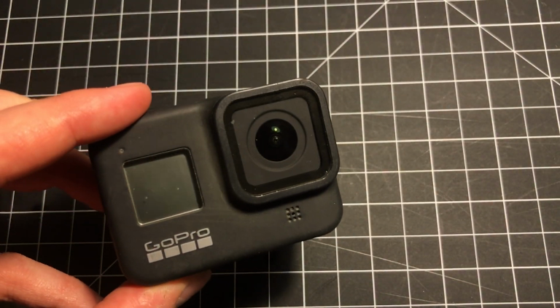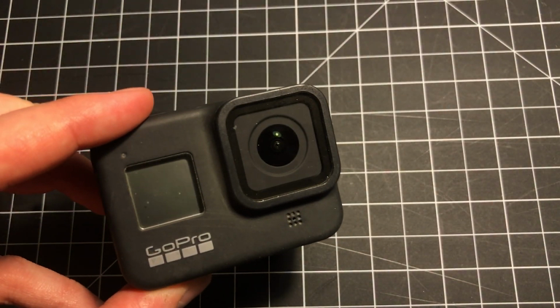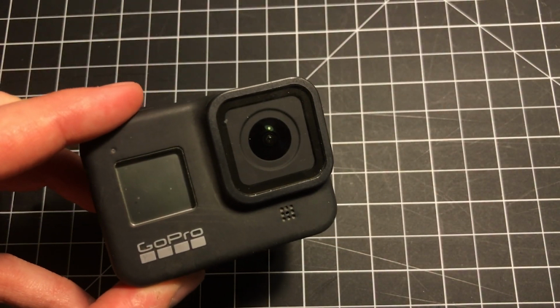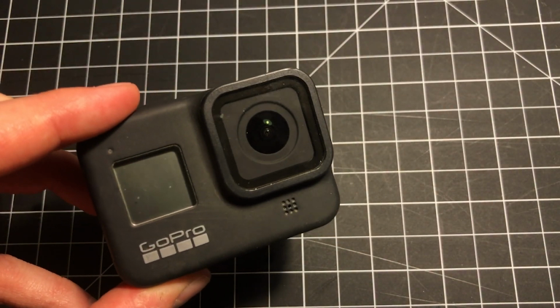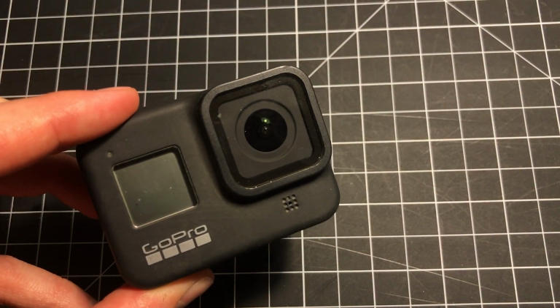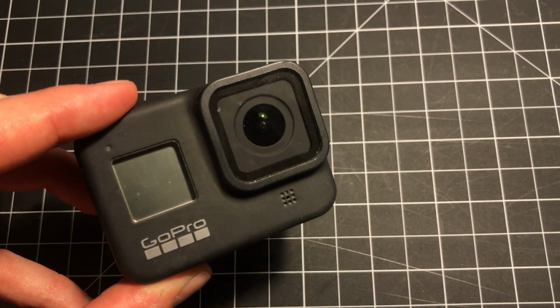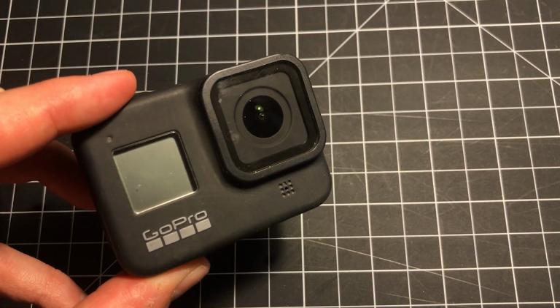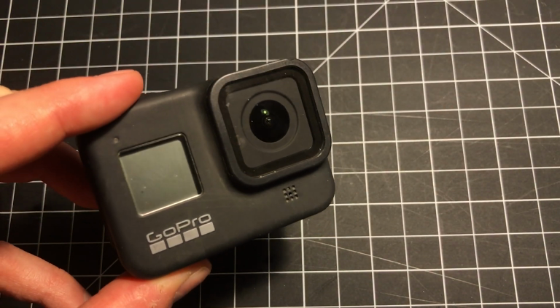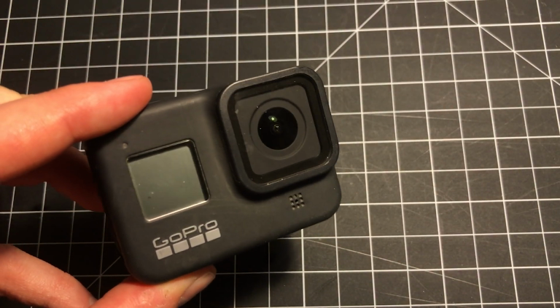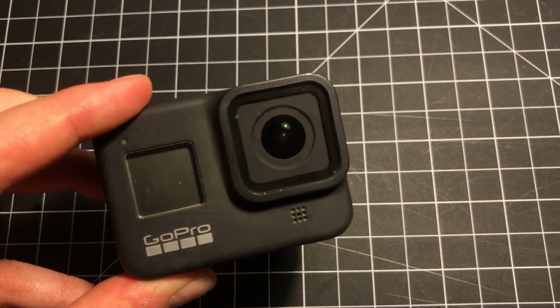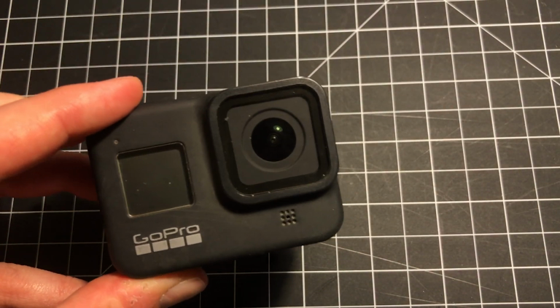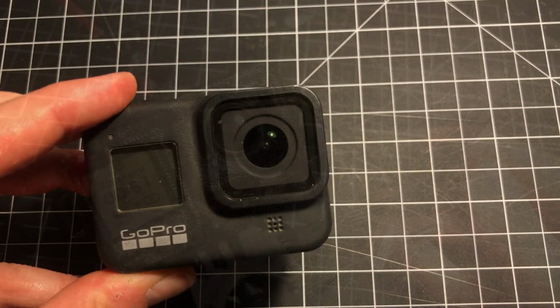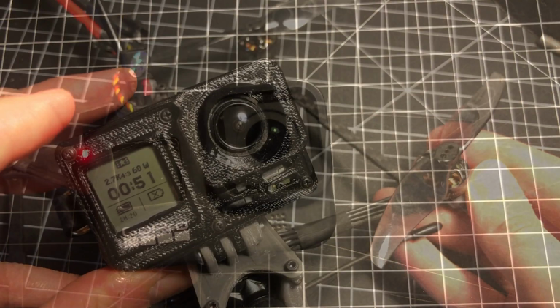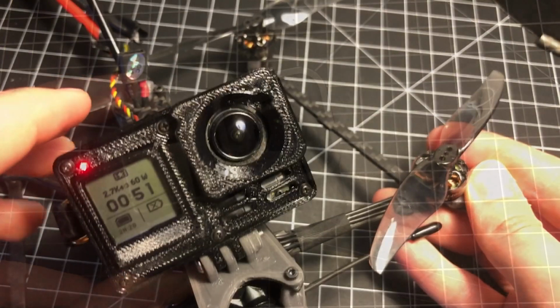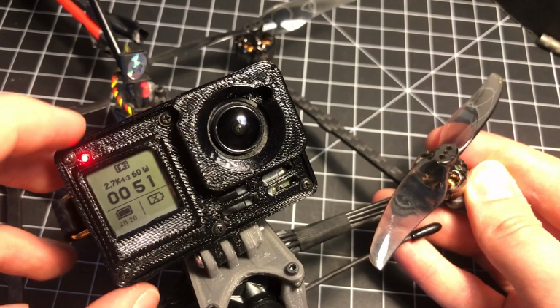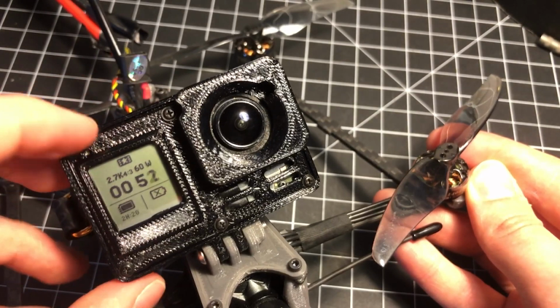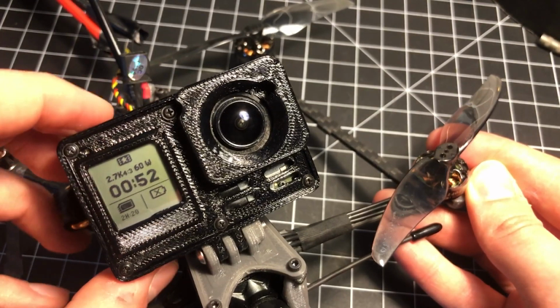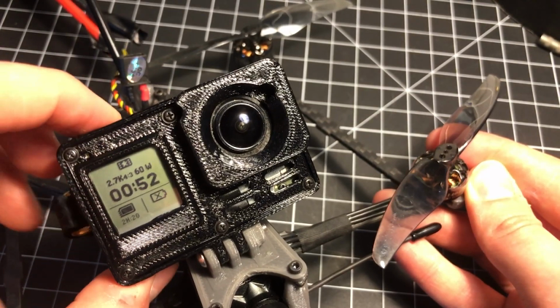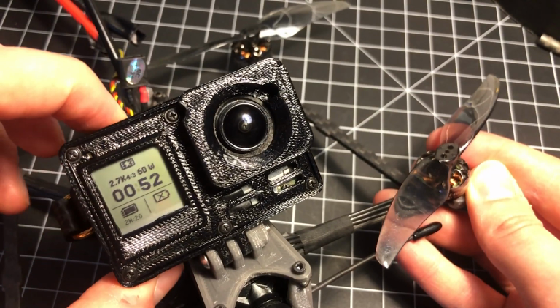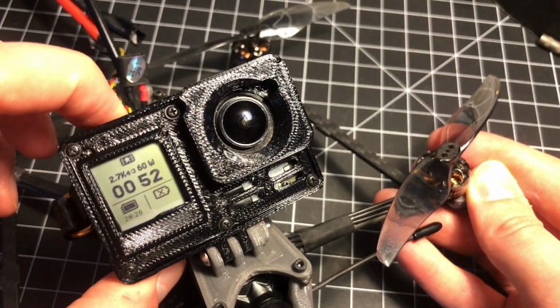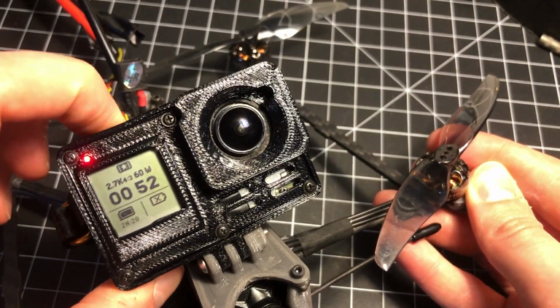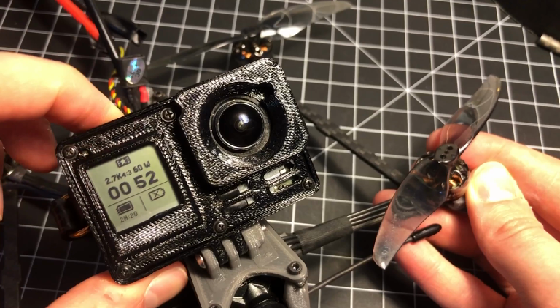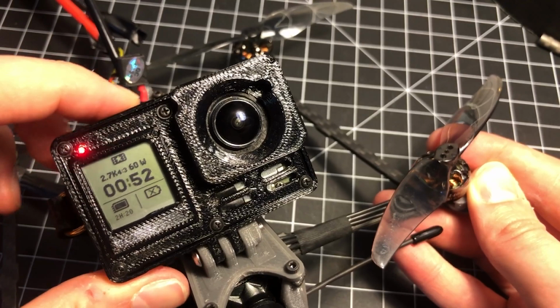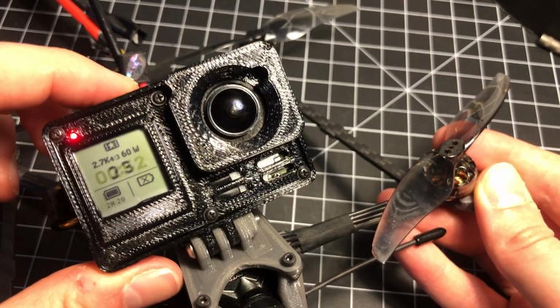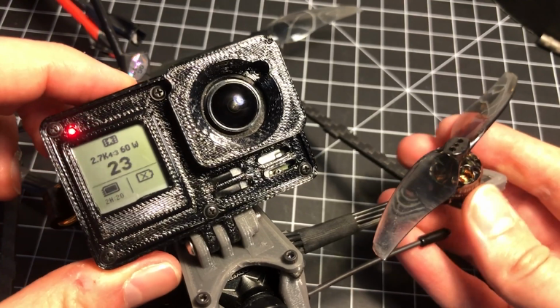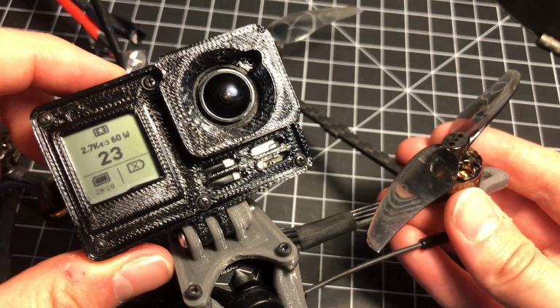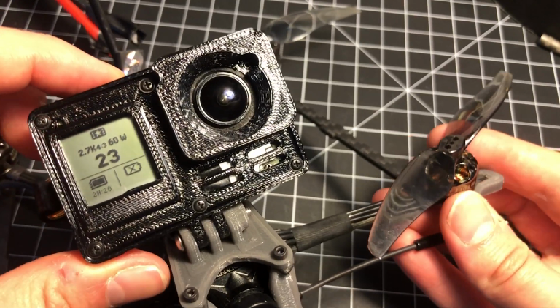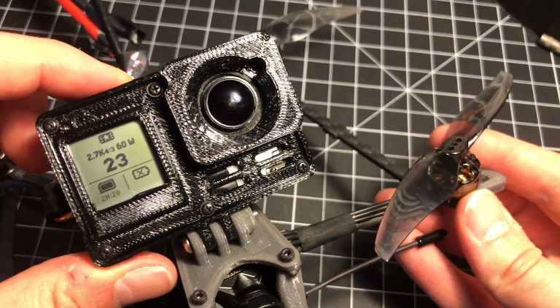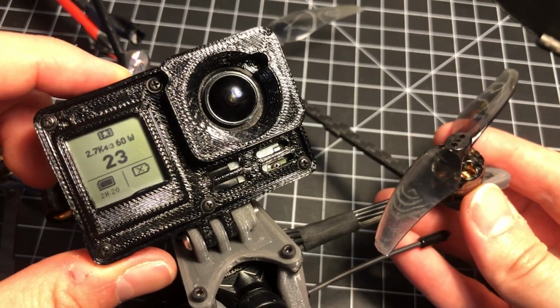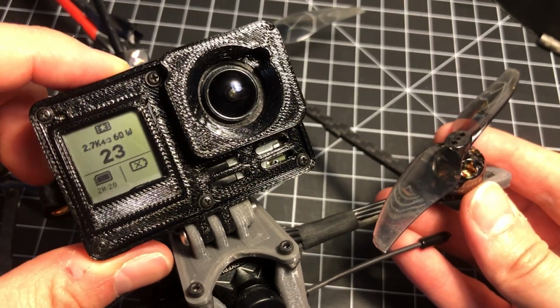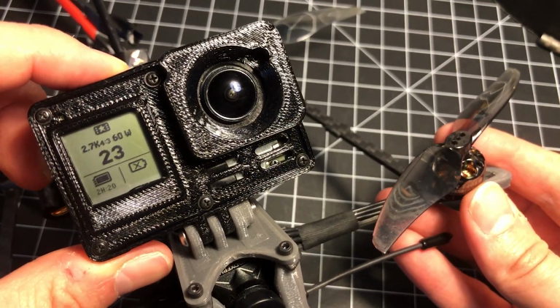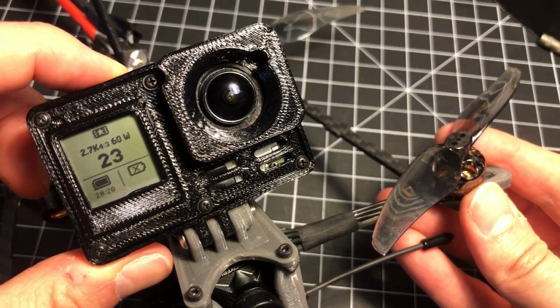I'm going to show you how I took this GoPro Hero 8 Black, tore it down, rebuilt it, and turned it into a naked GoPro.